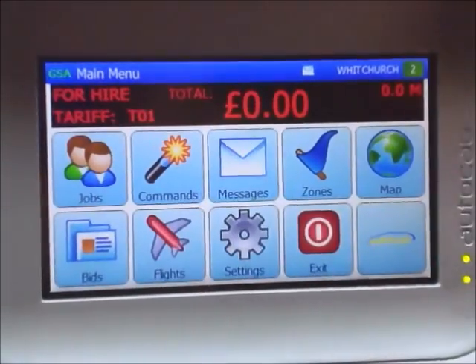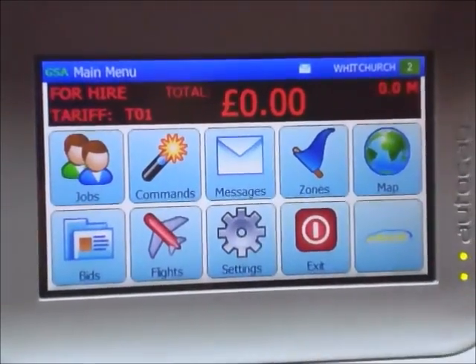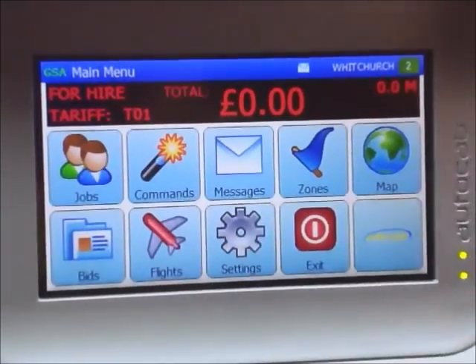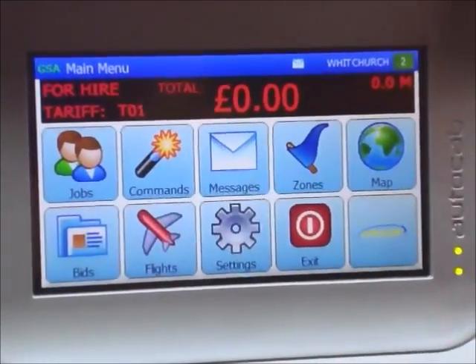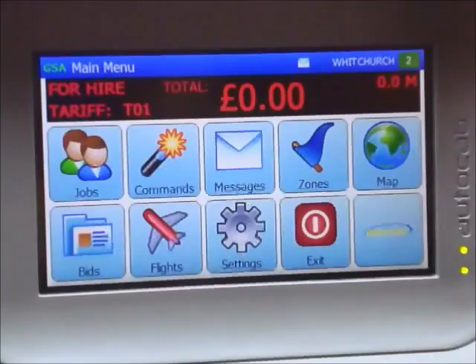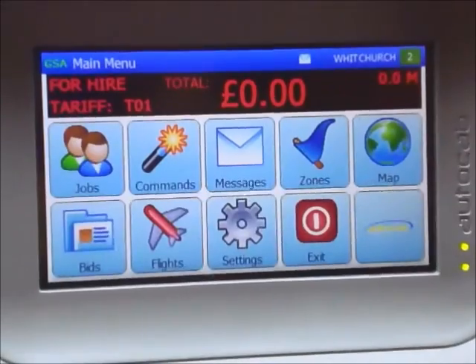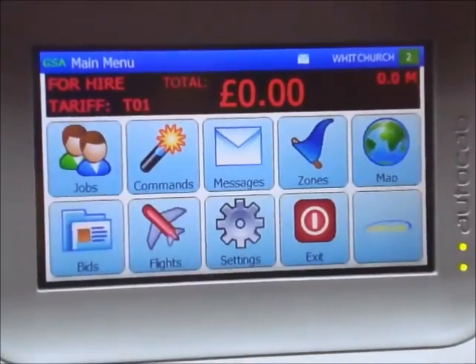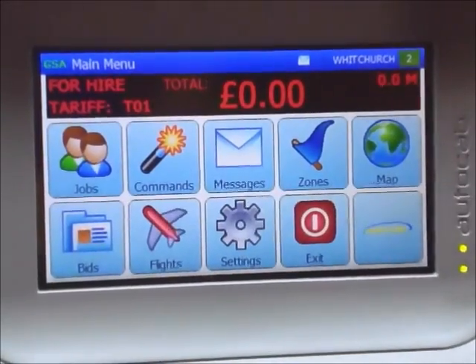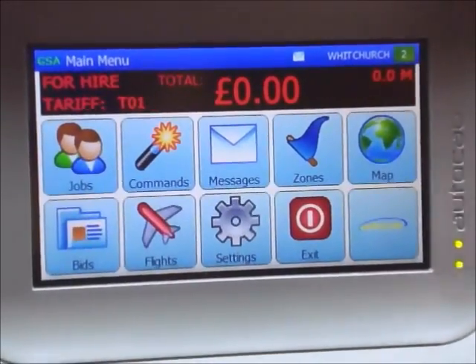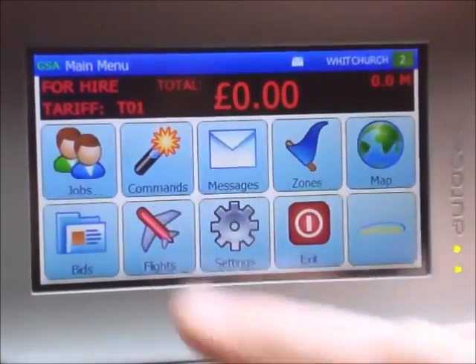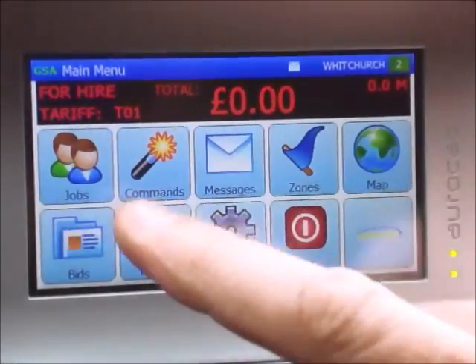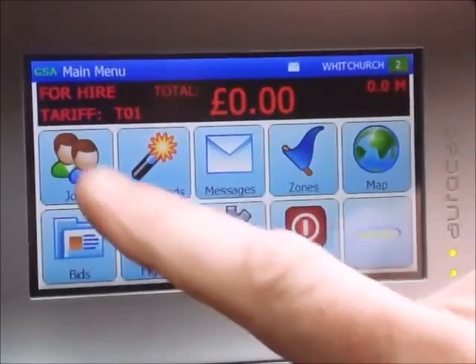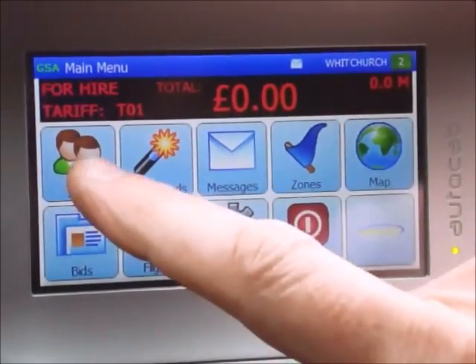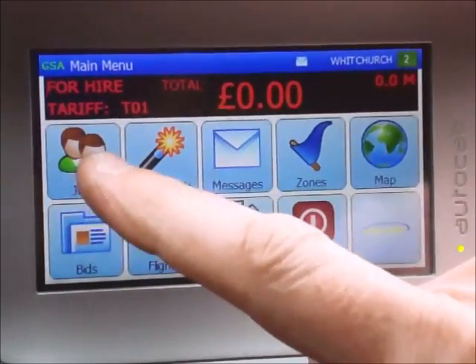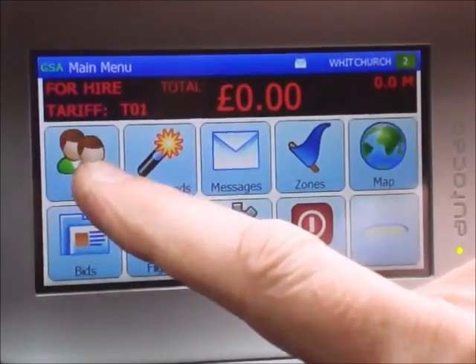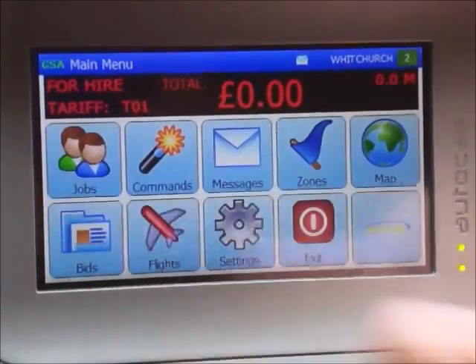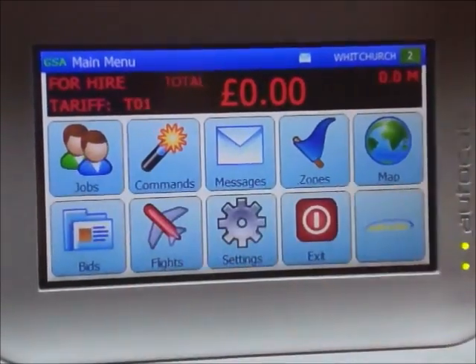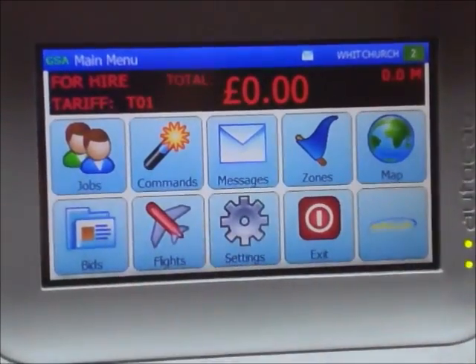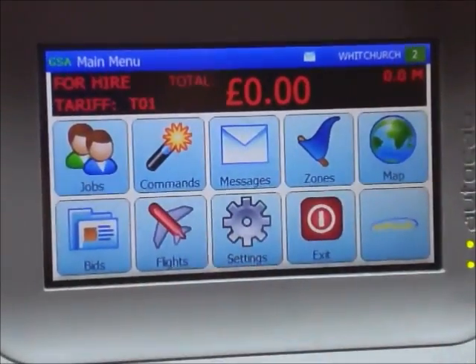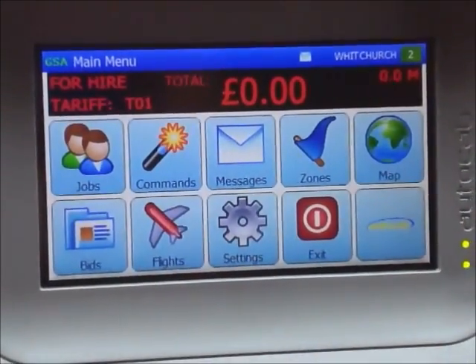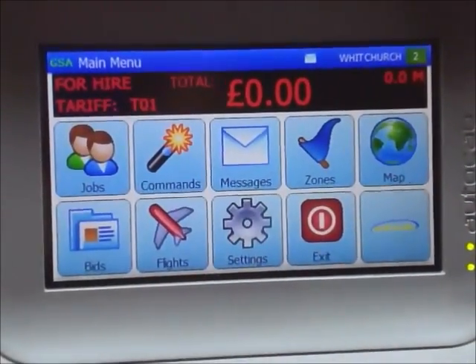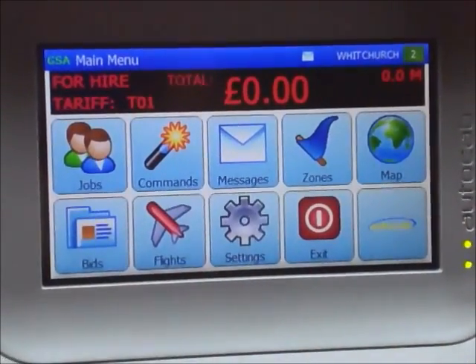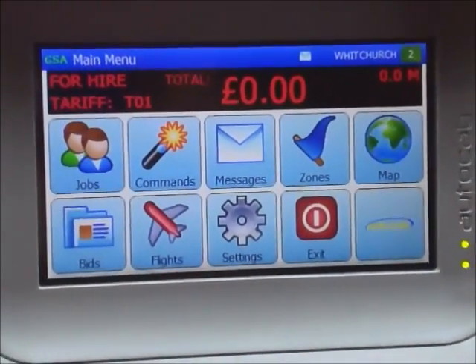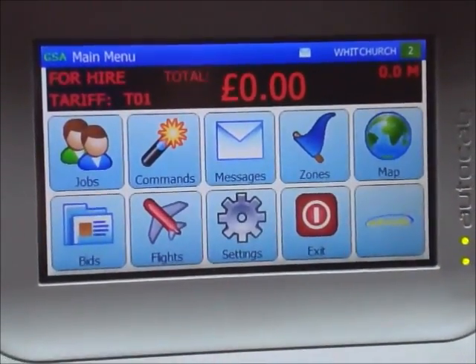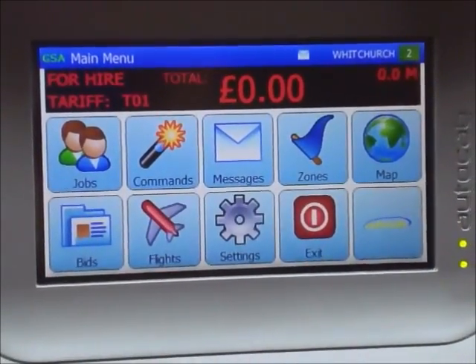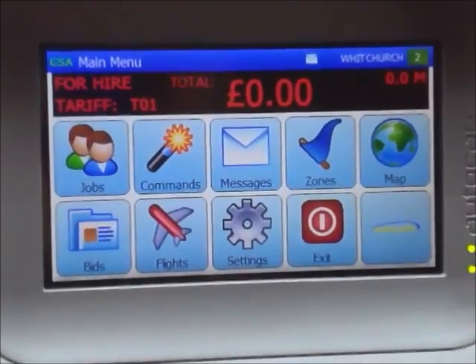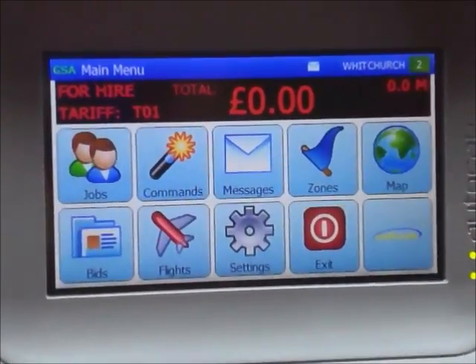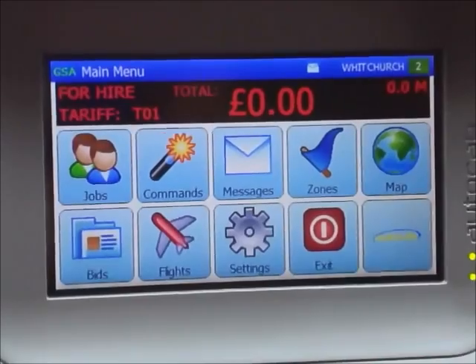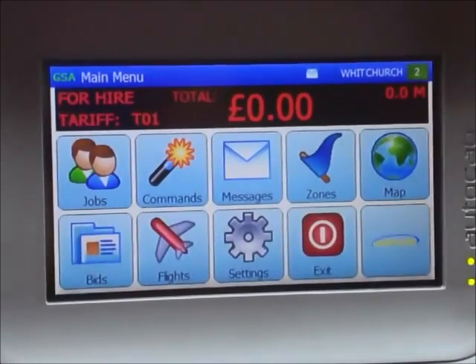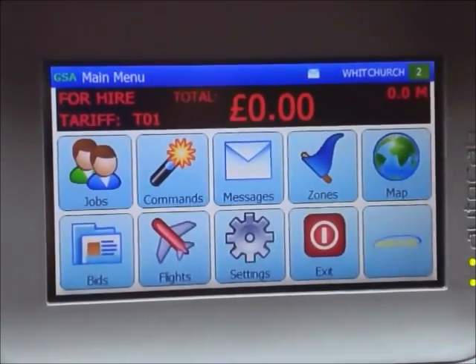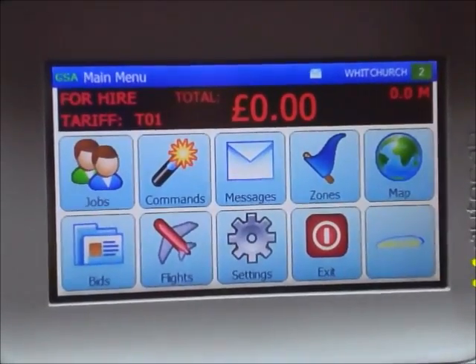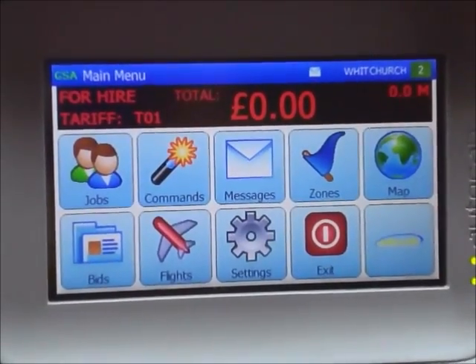The jobs button here will give you a history of all the jobs you've done in the last two or three days.